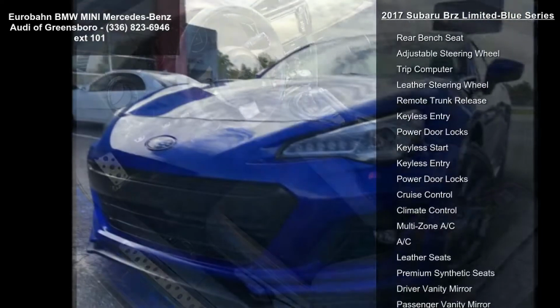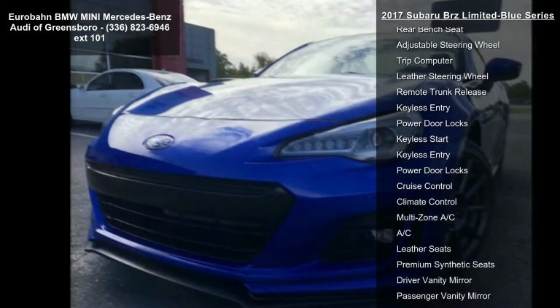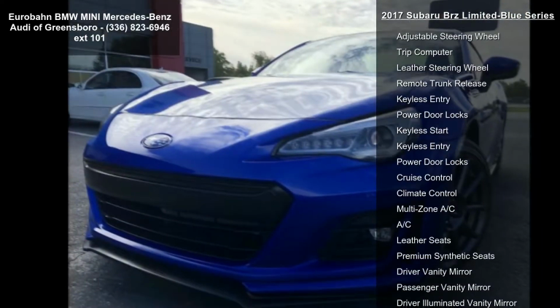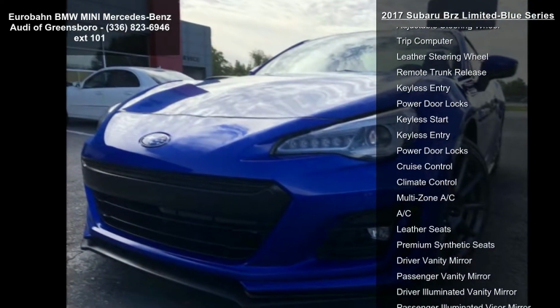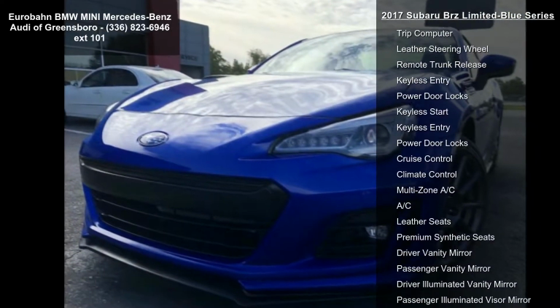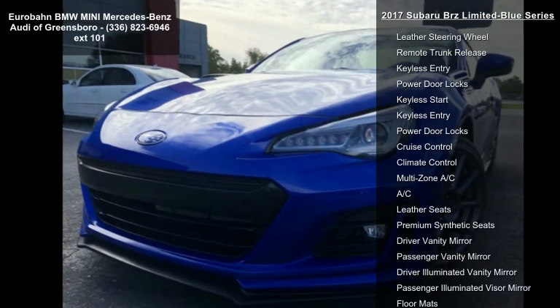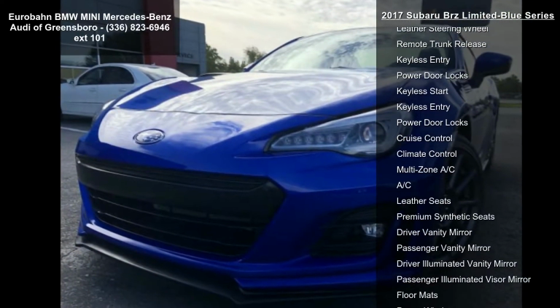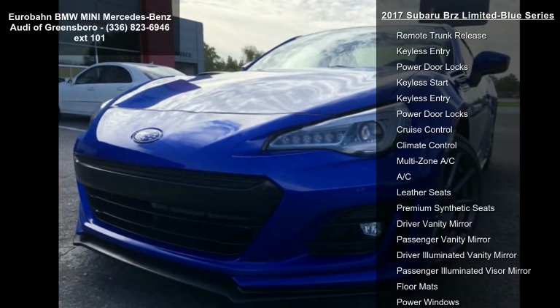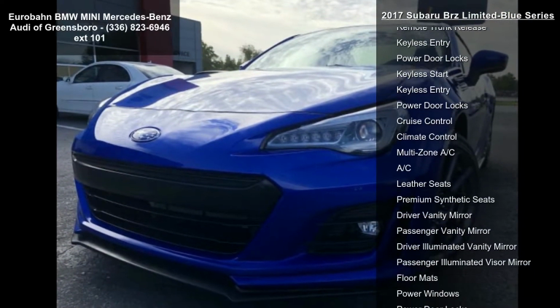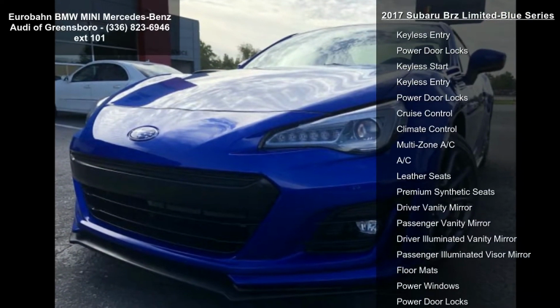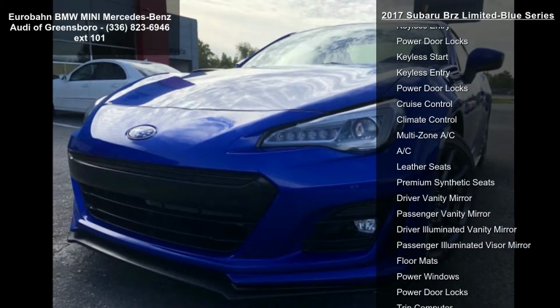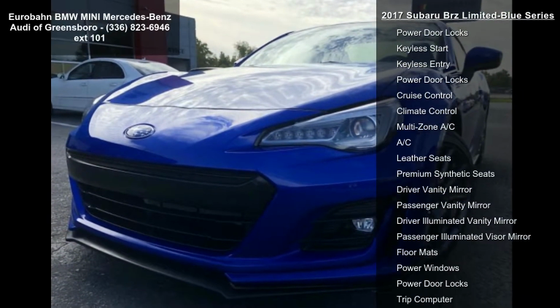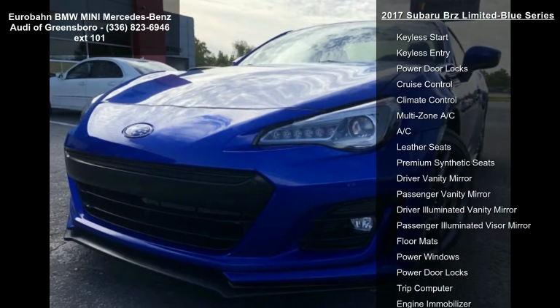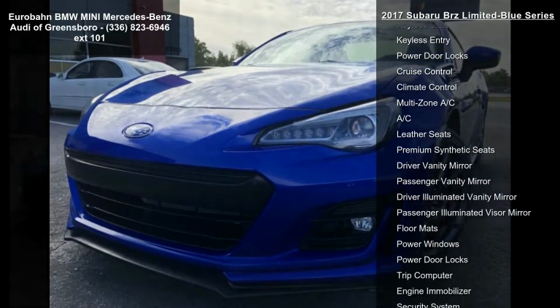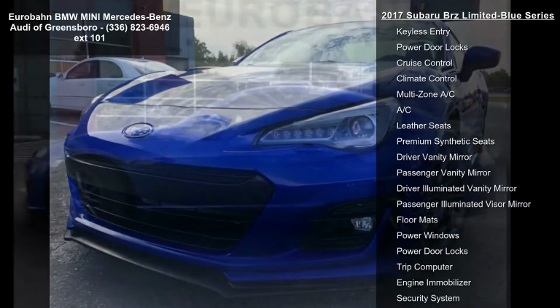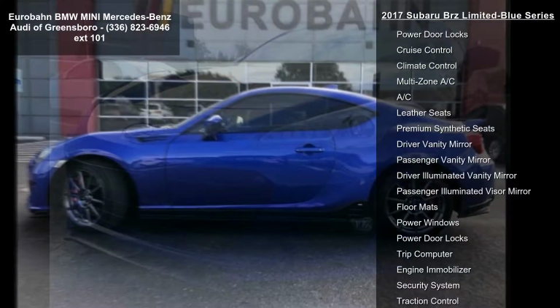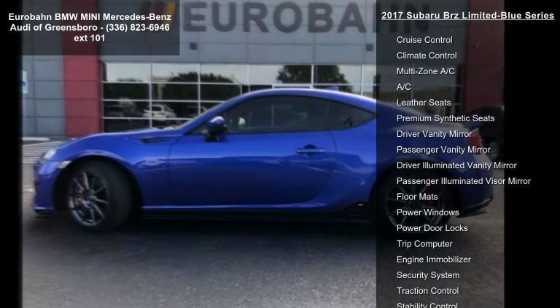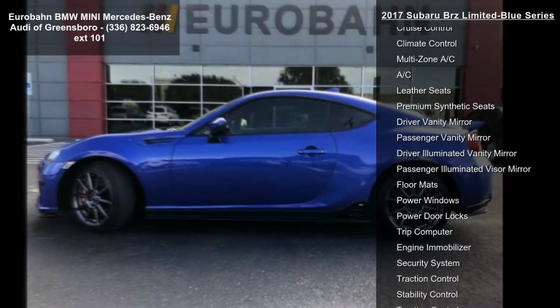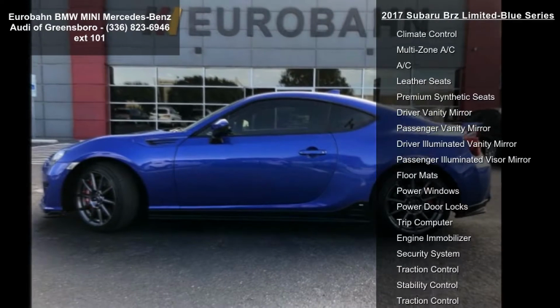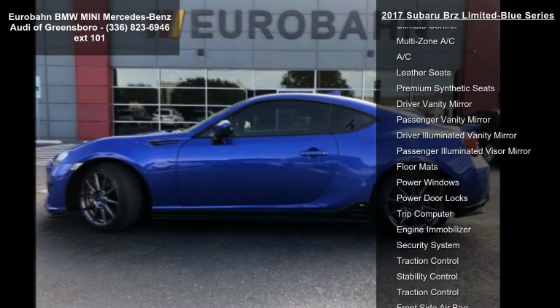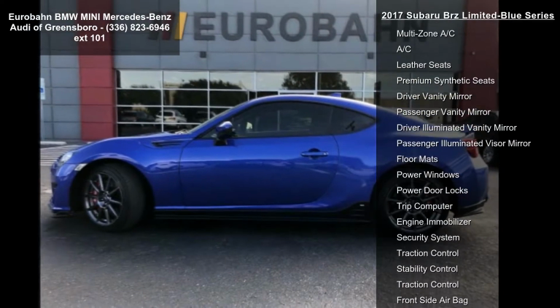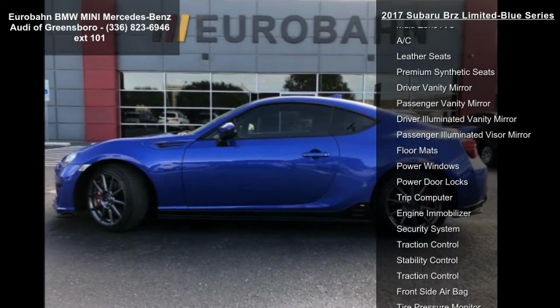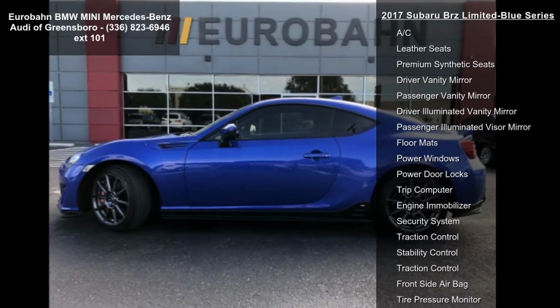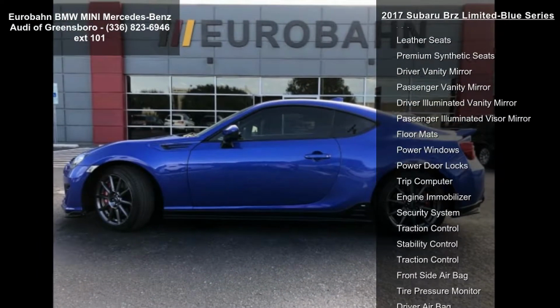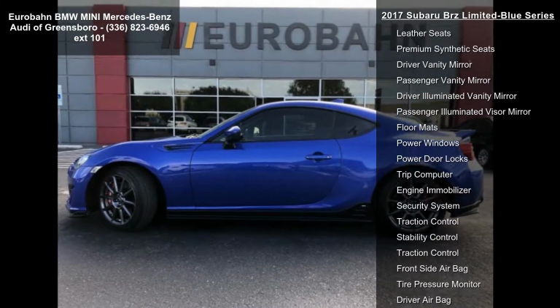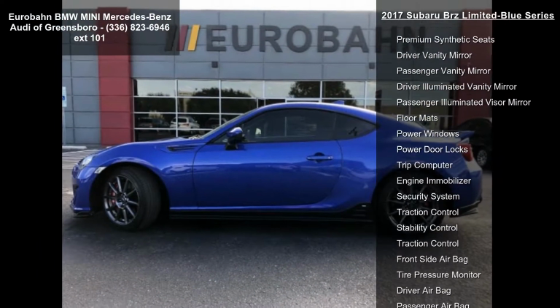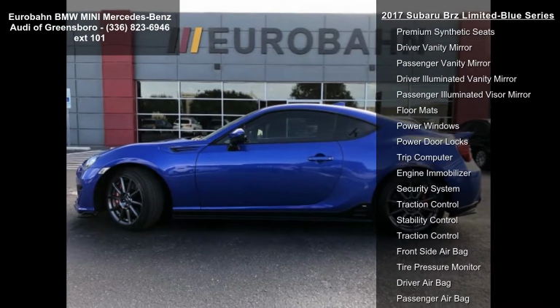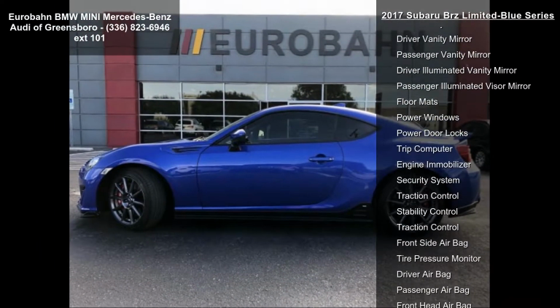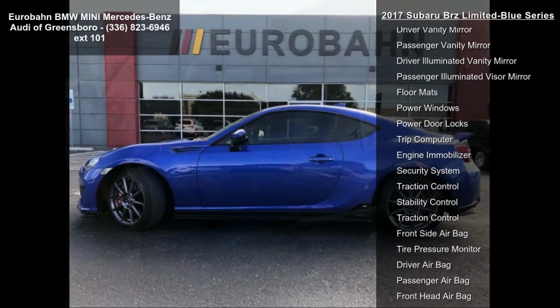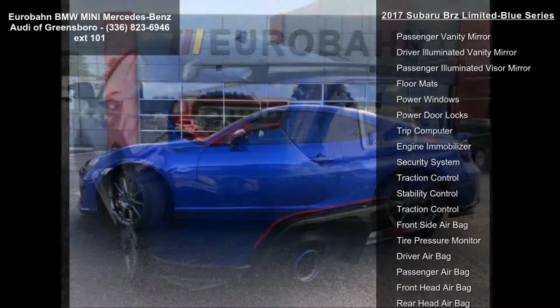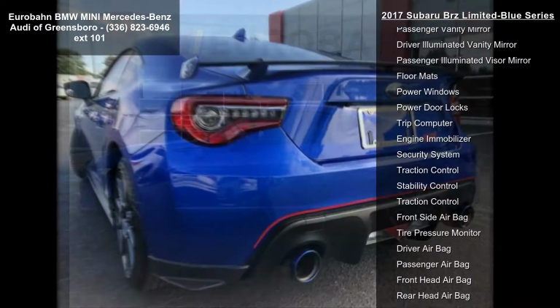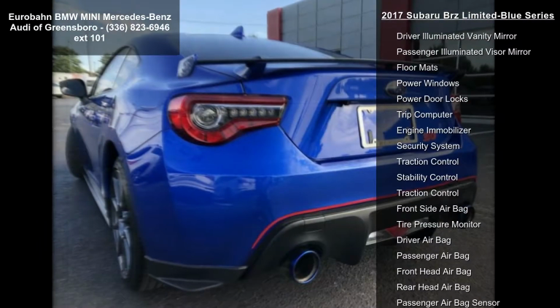Rear Wheel Drive, Power Steering, ABS, 4-Wheel Disc Brakes, Brake Assist and Locking Limited Slip Differential.